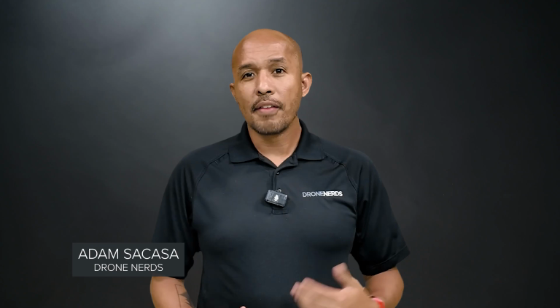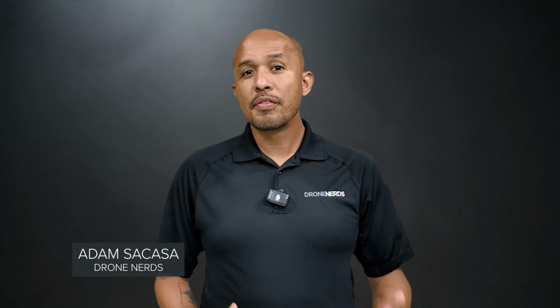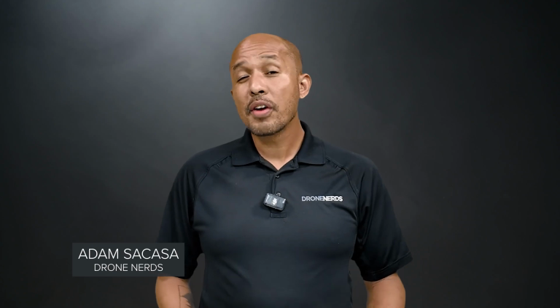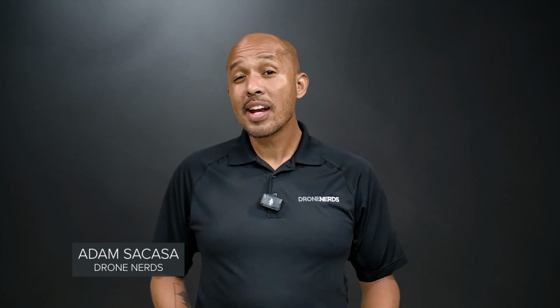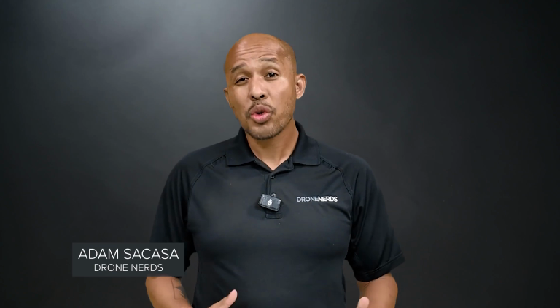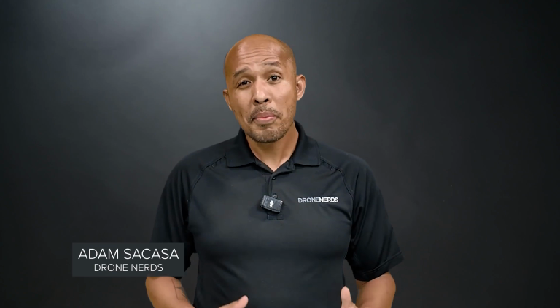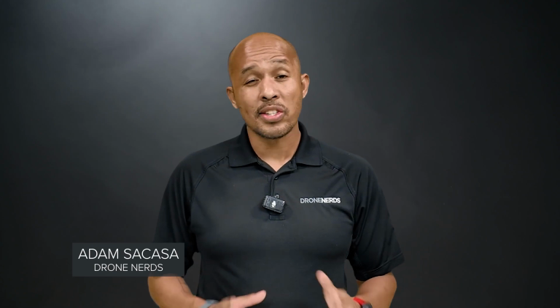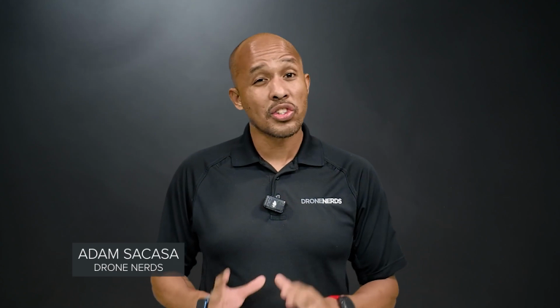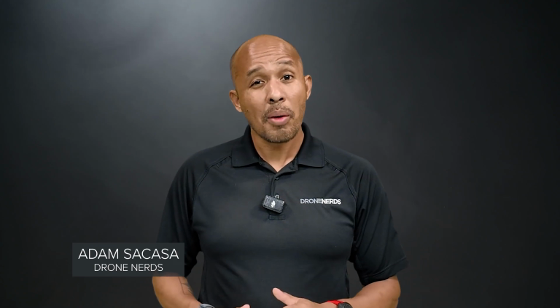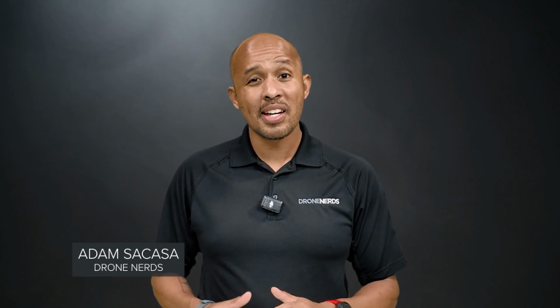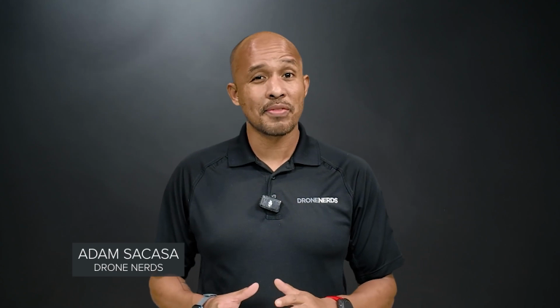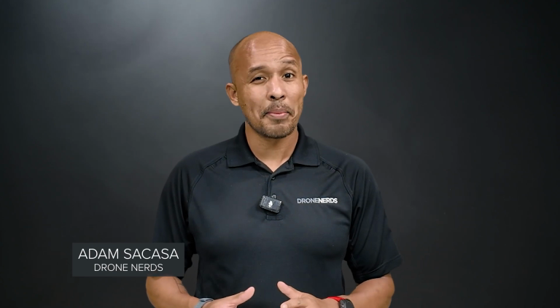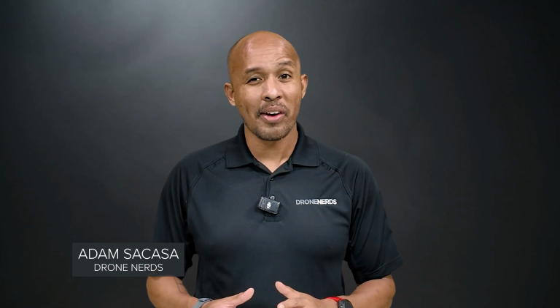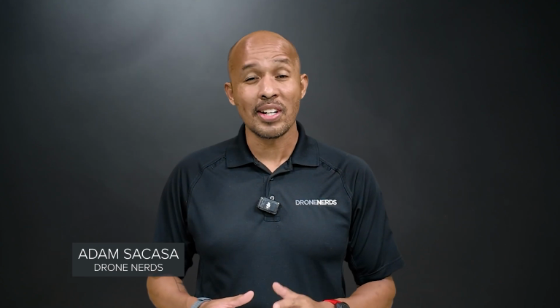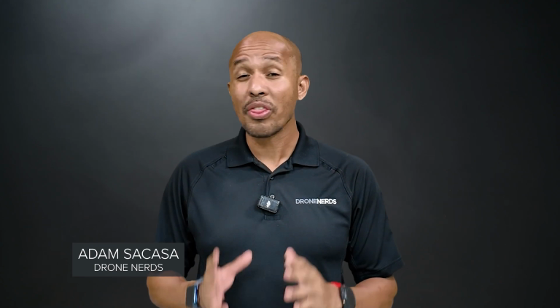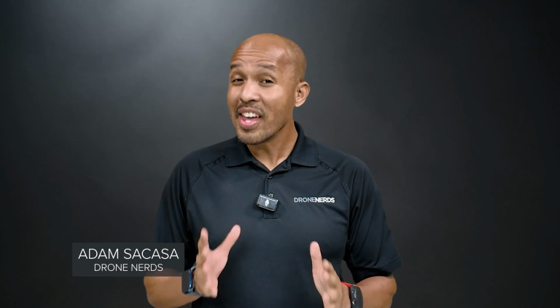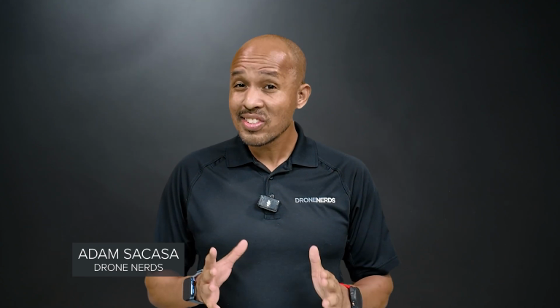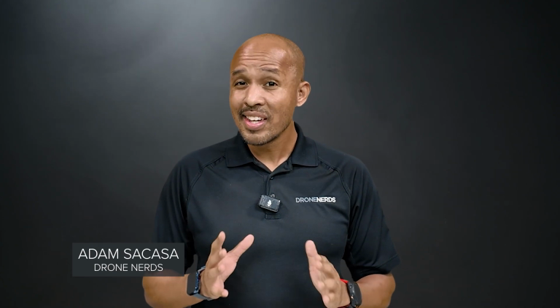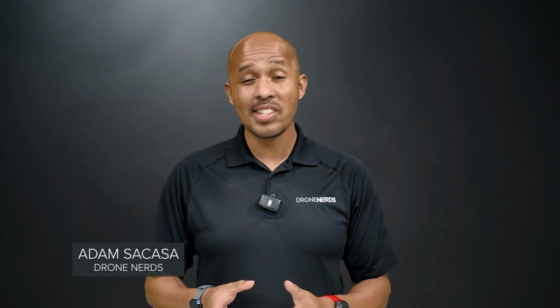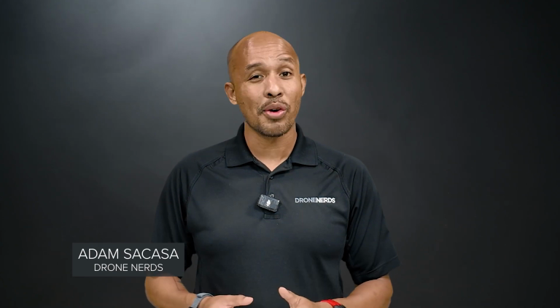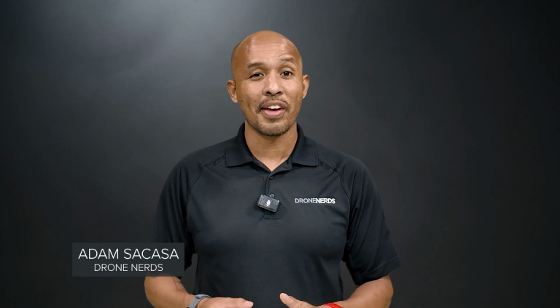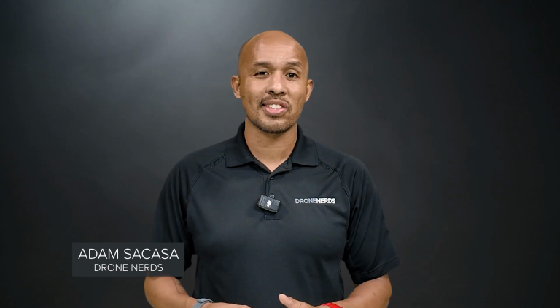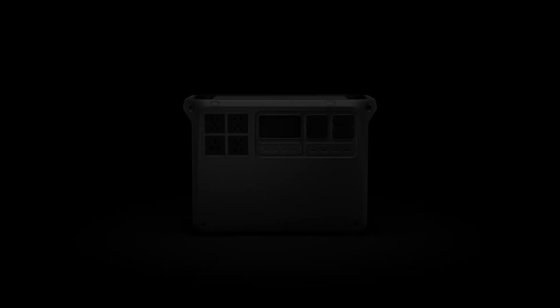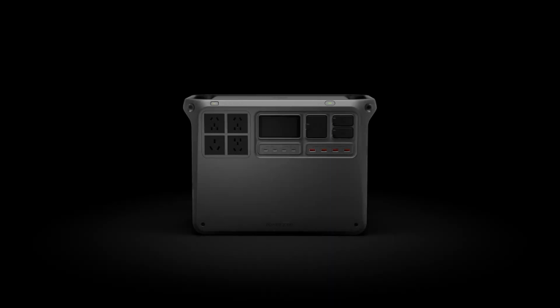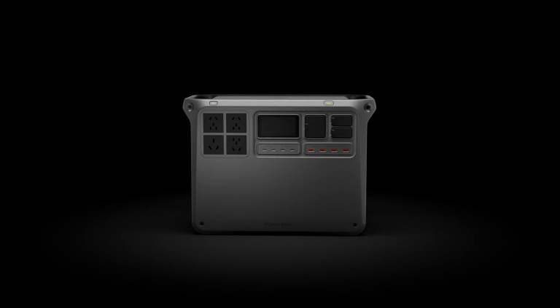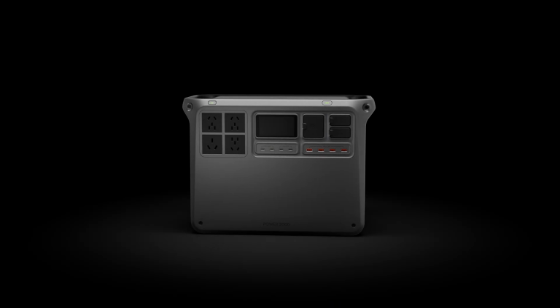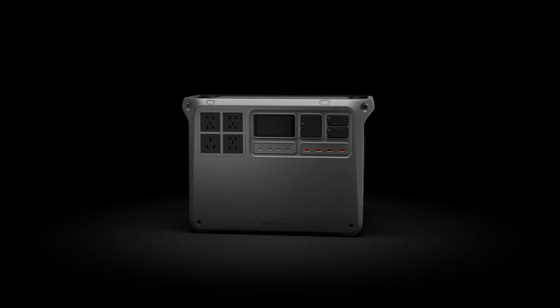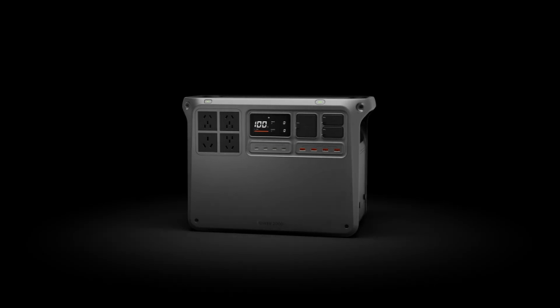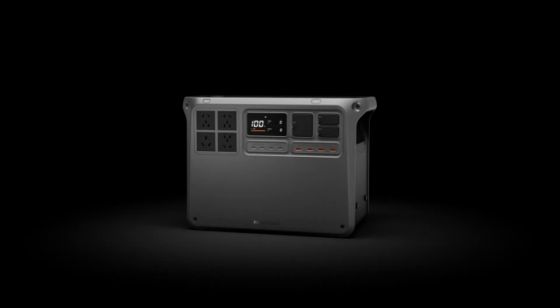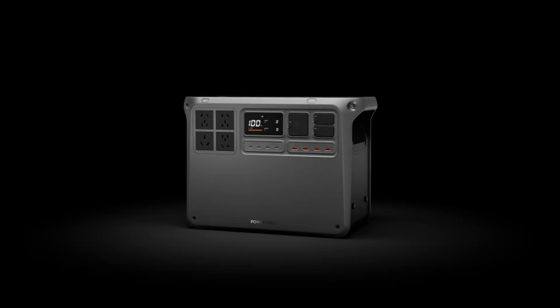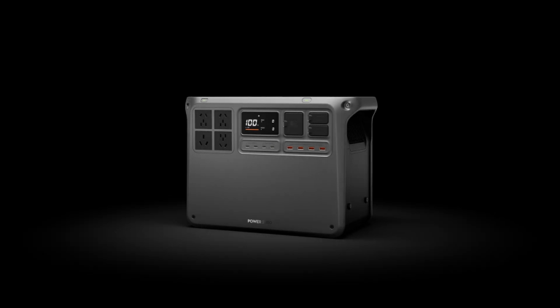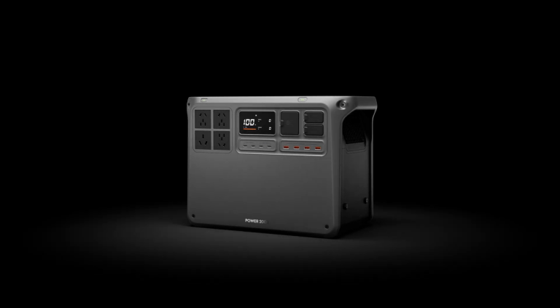If you've ever had a drone mission stall because of dead batteries, this is your fix. The DJI Power 2000.